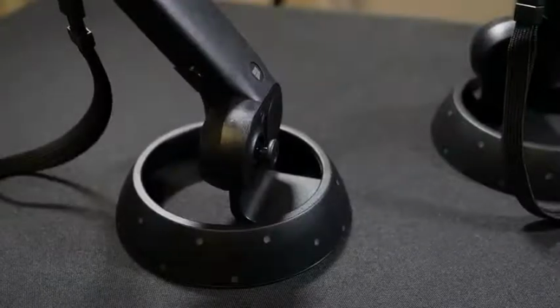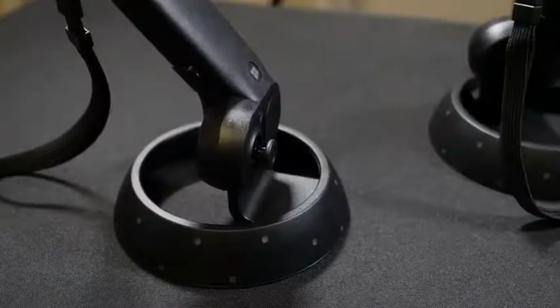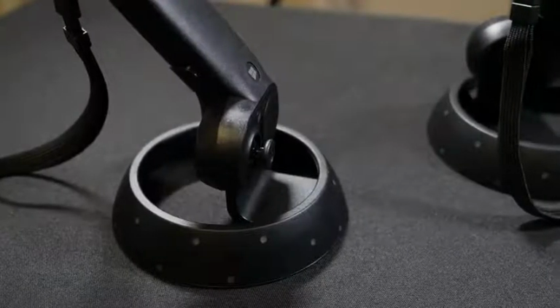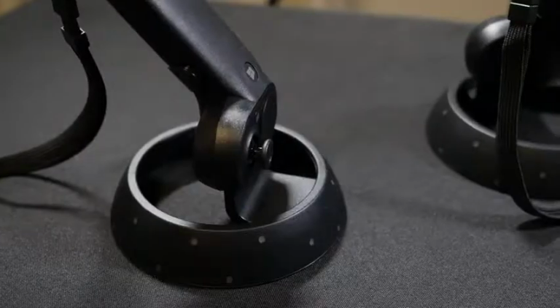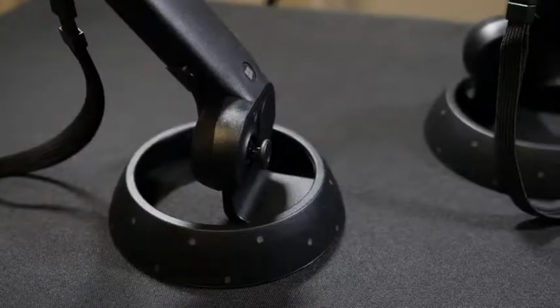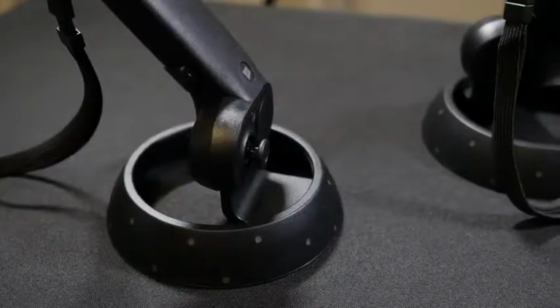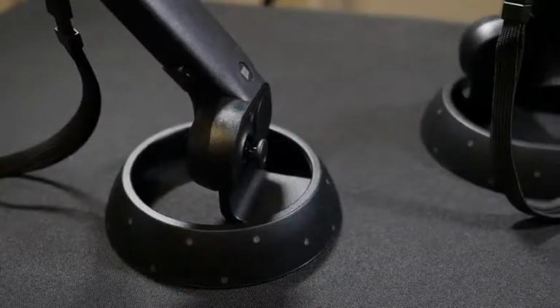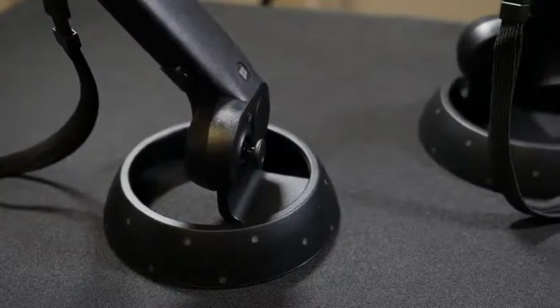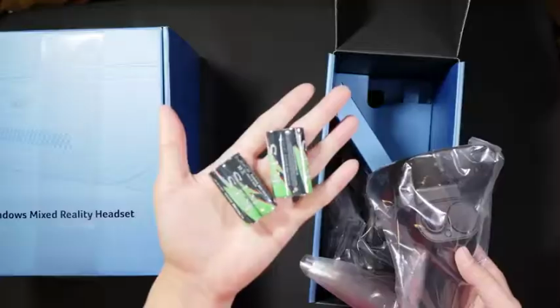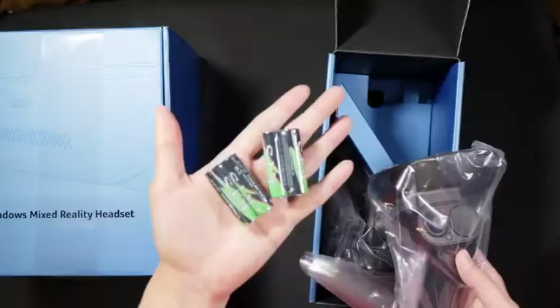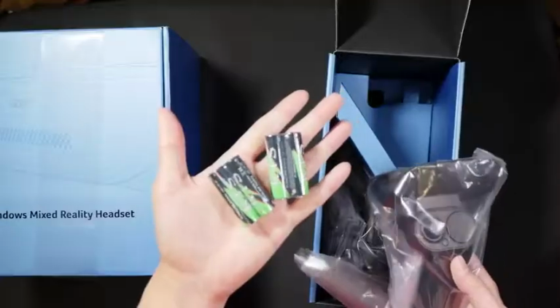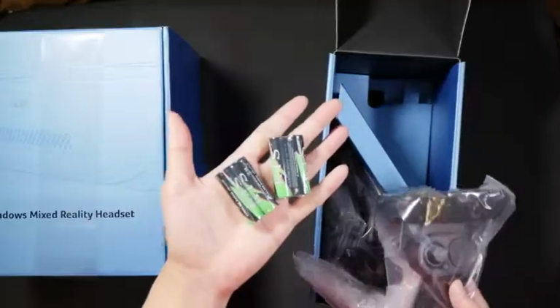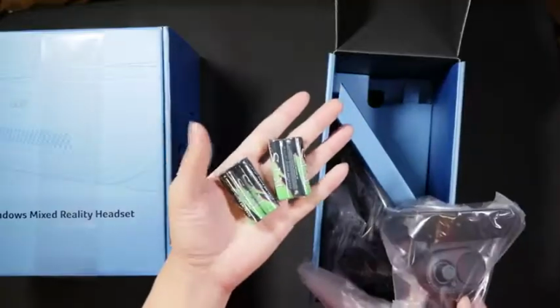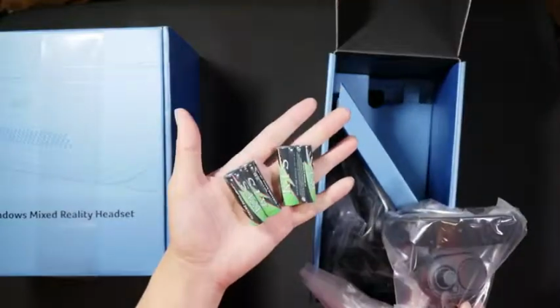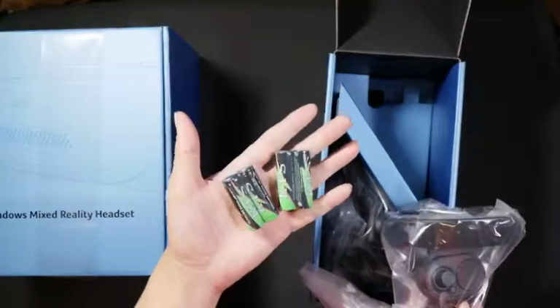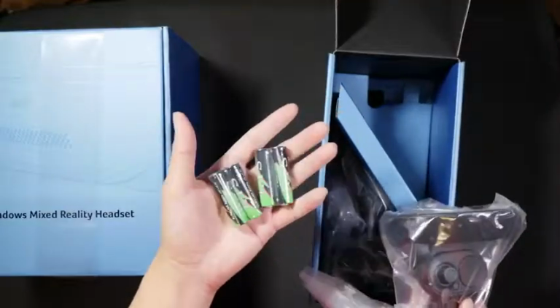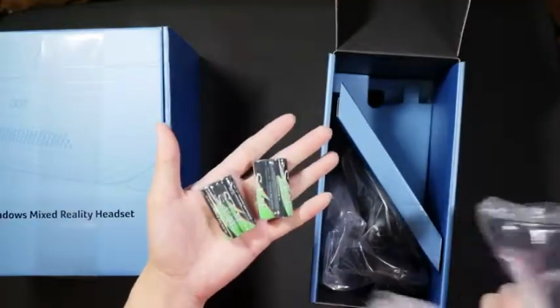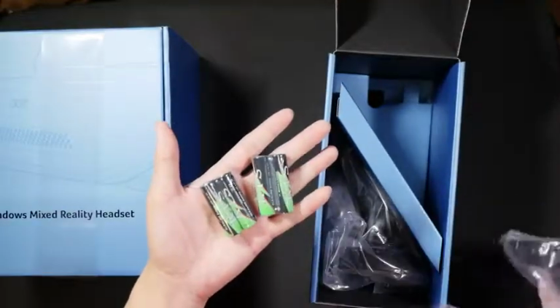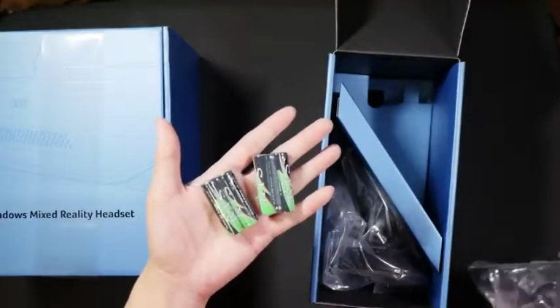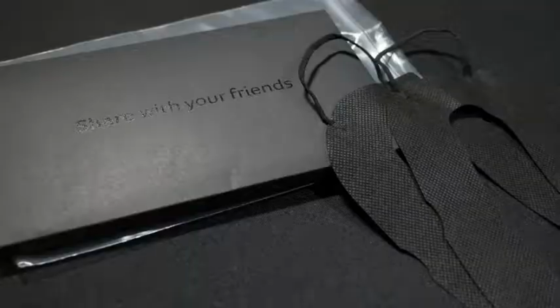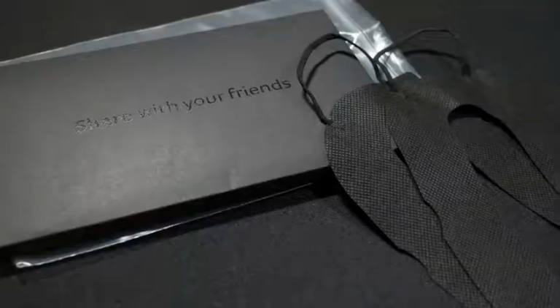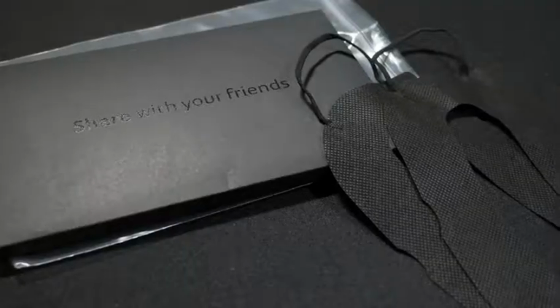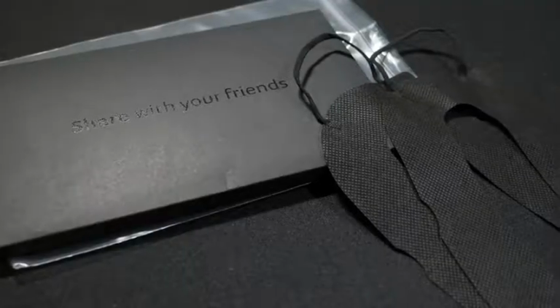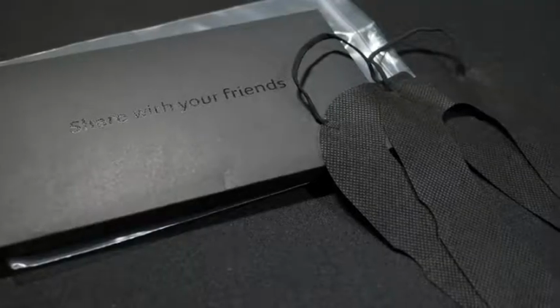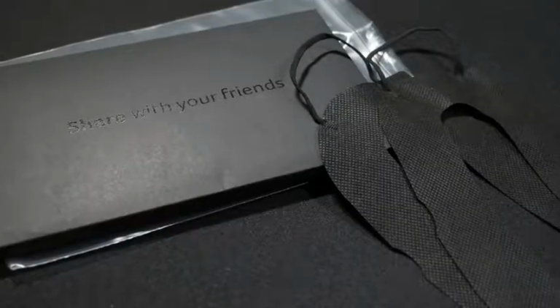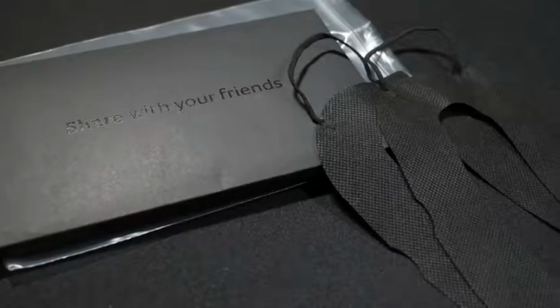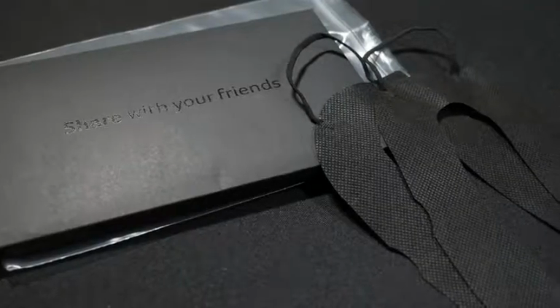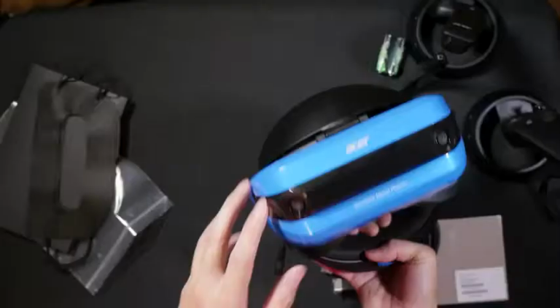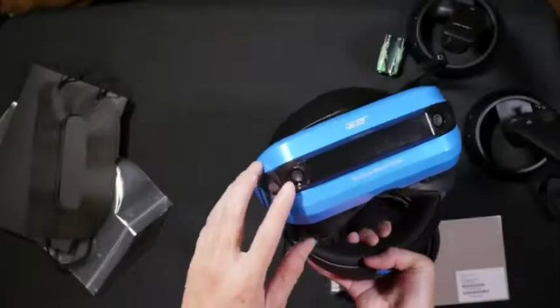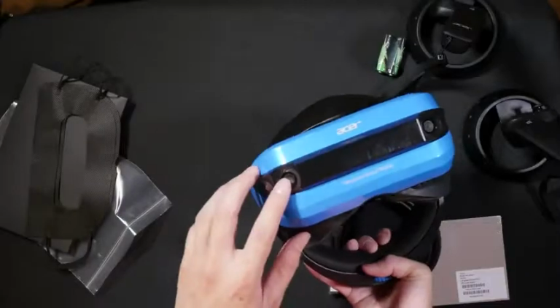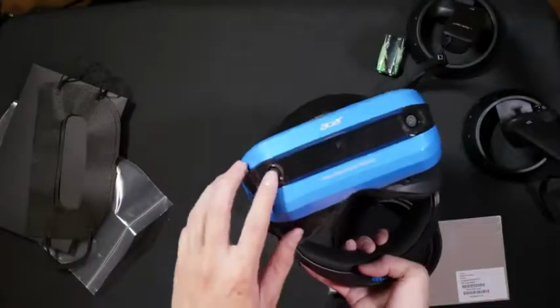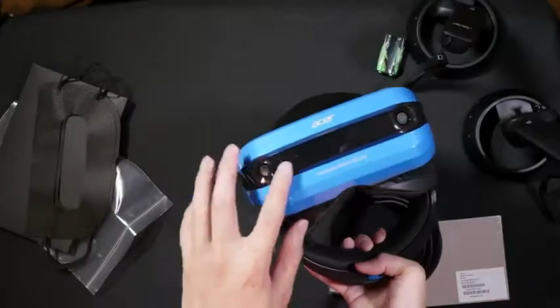Out of the box, you get two controllers, which they do provide batteries for you, so that's a good thing. Two masks, so you can share with your friends, and the main headset.